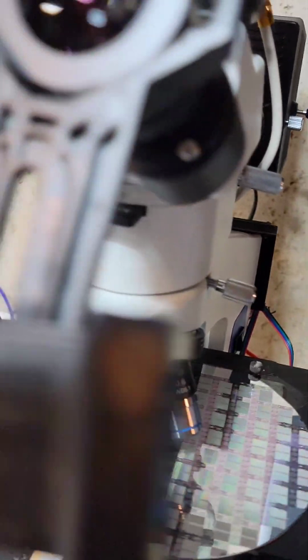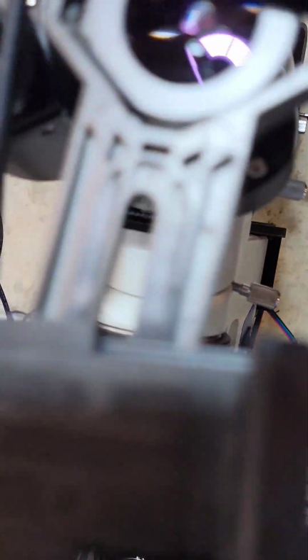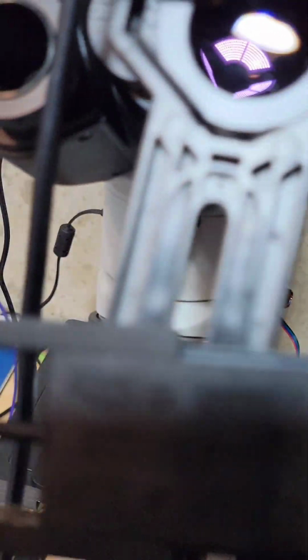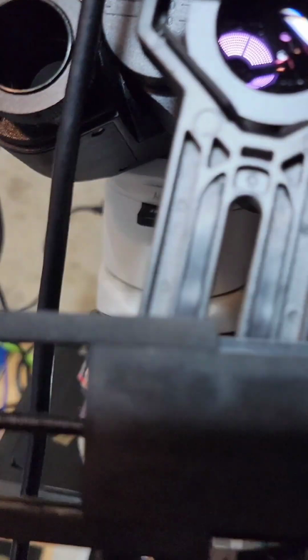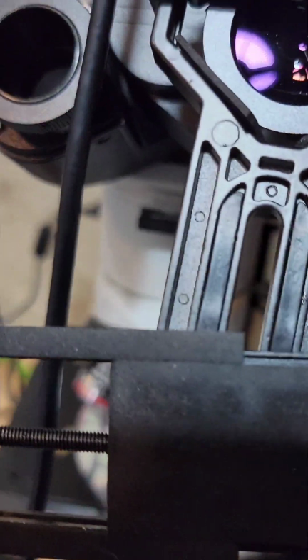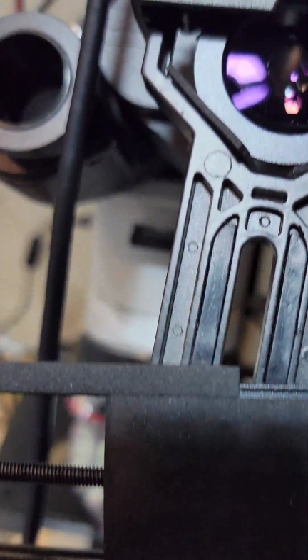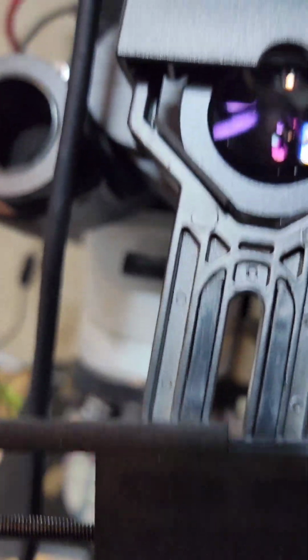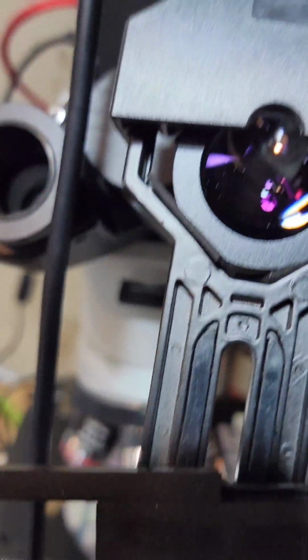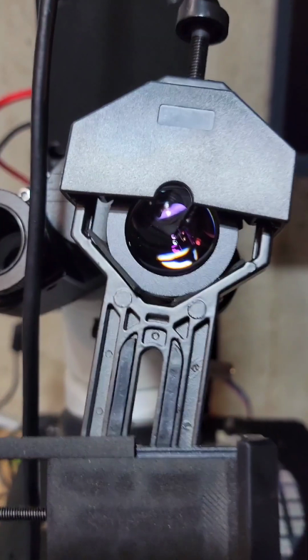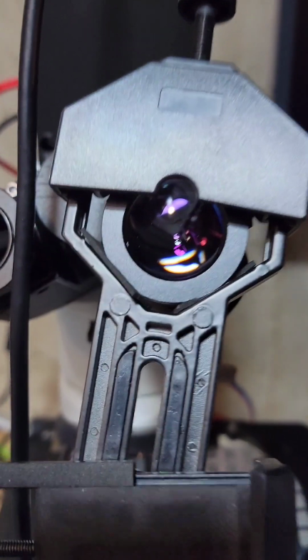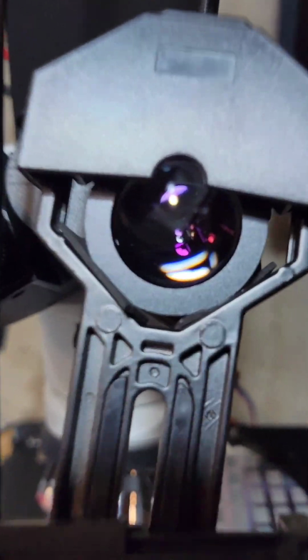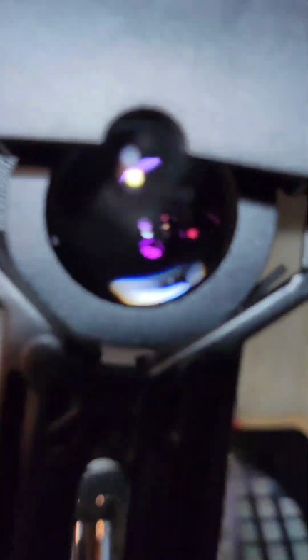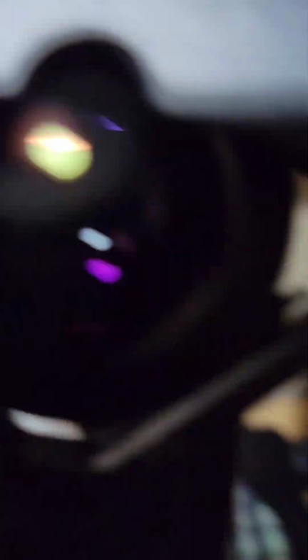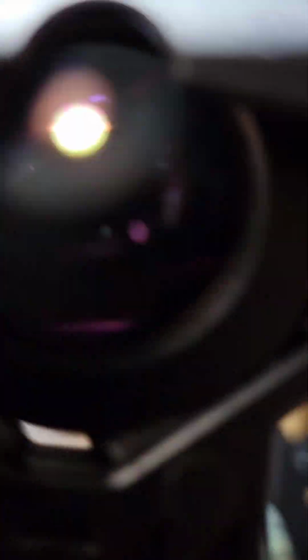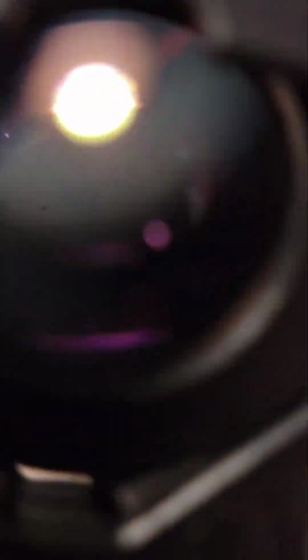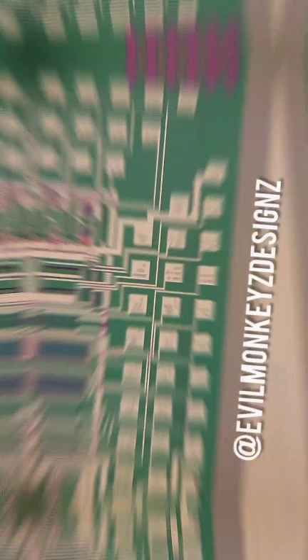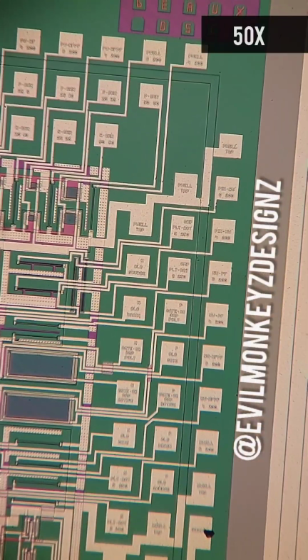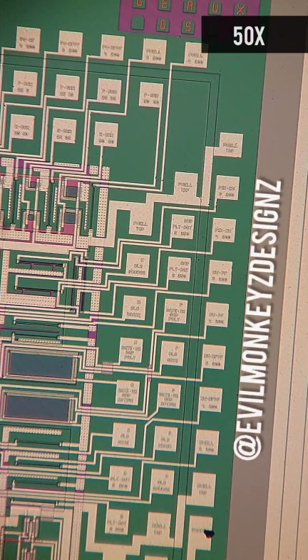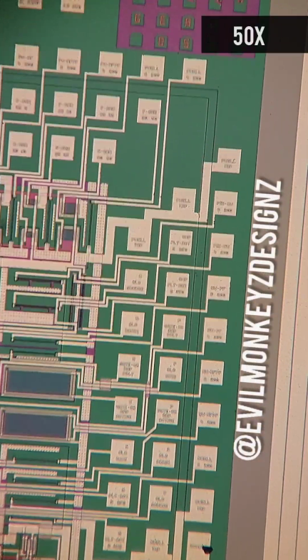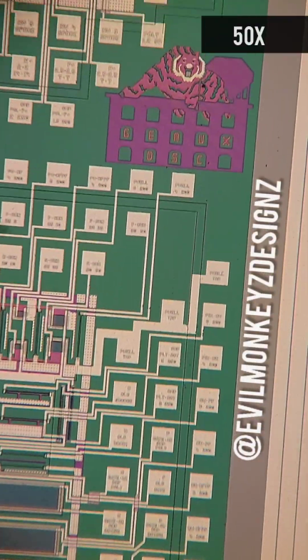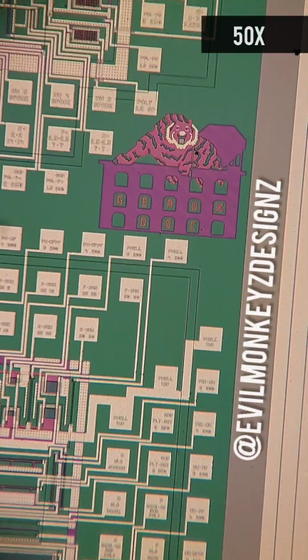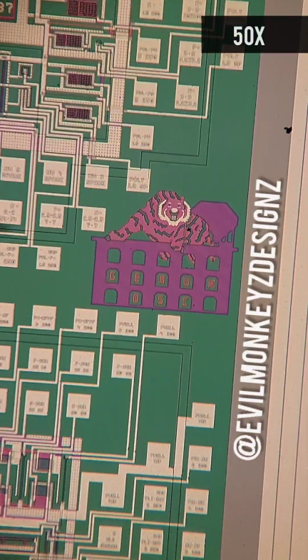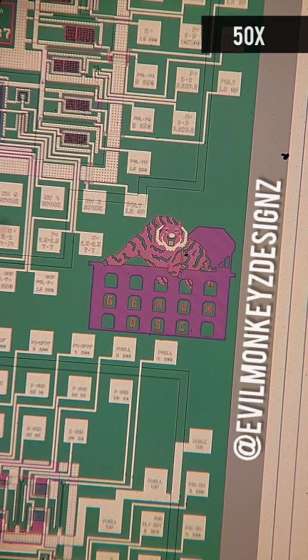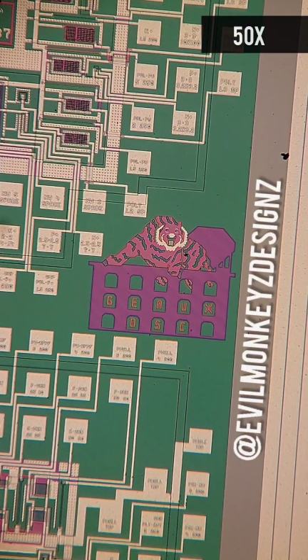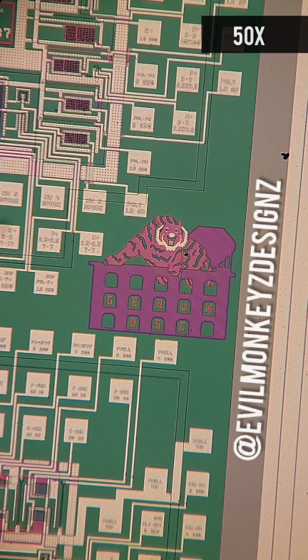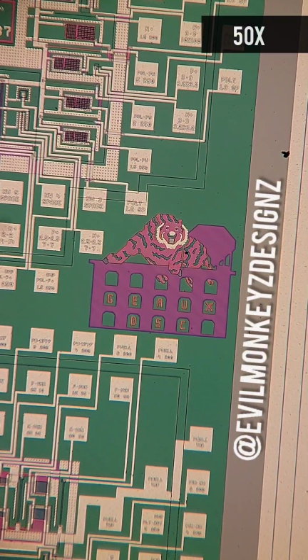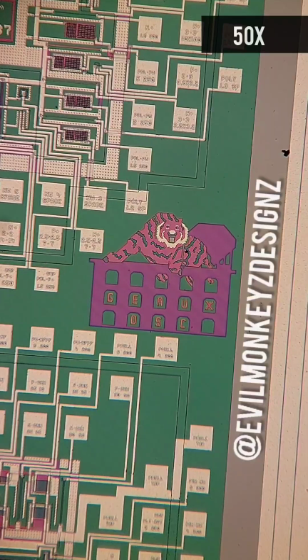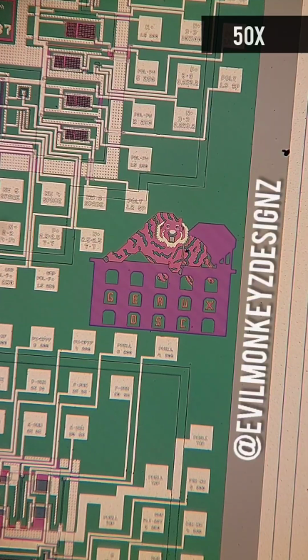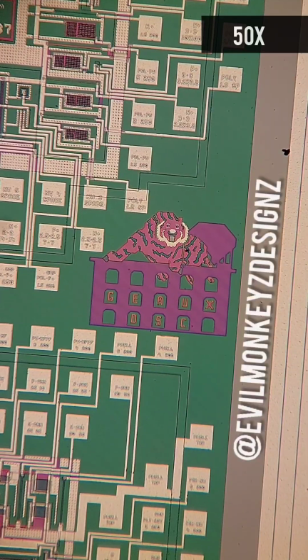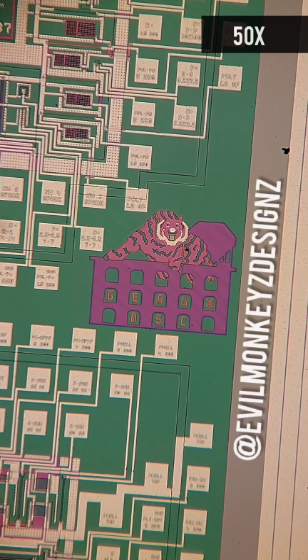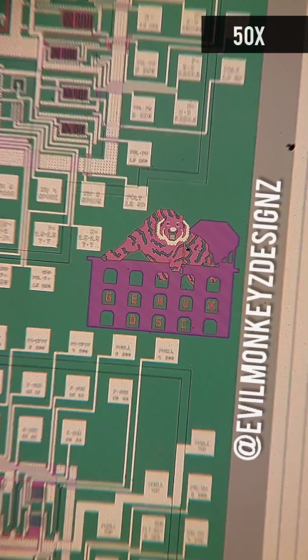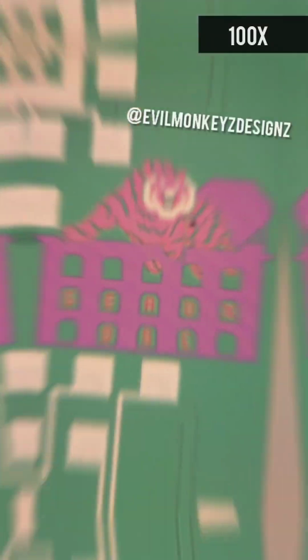Sitting next to some test circuits is a tiger with the text 'GO DSC'.